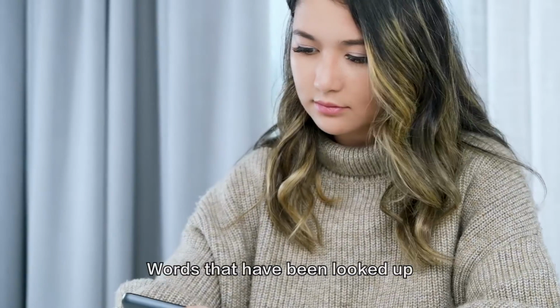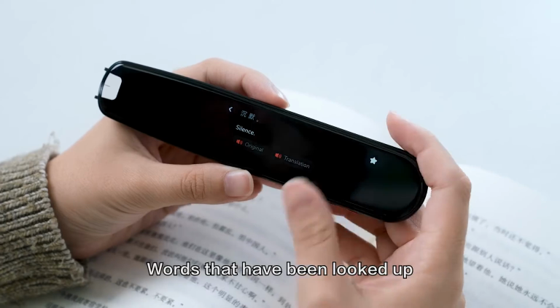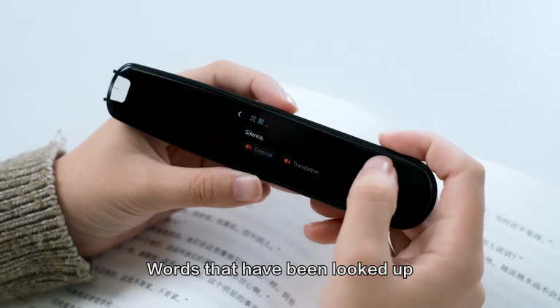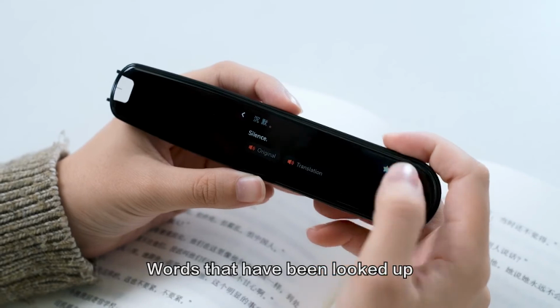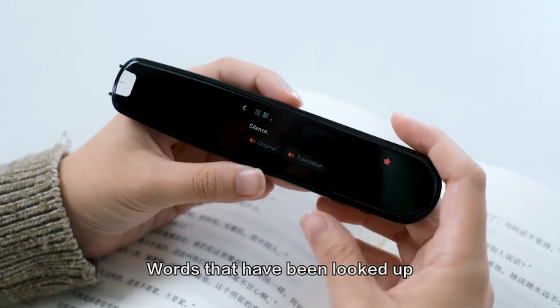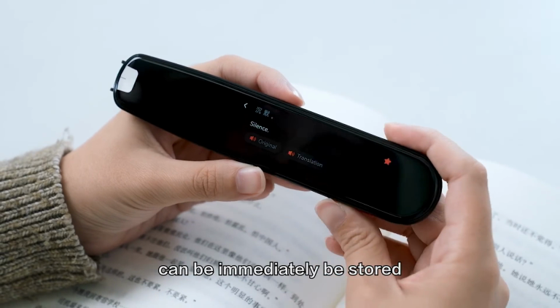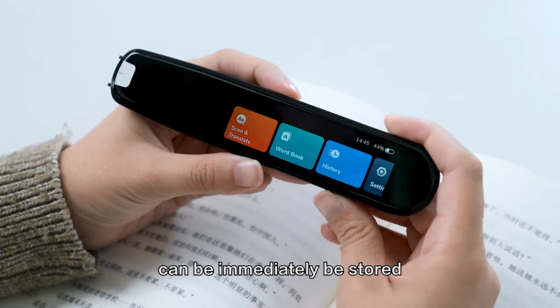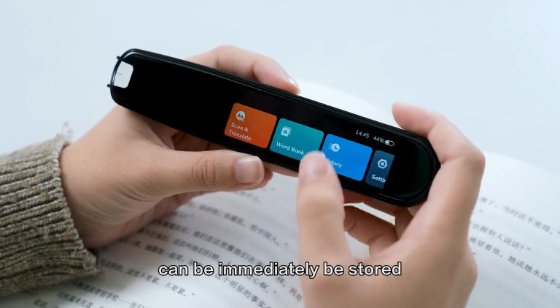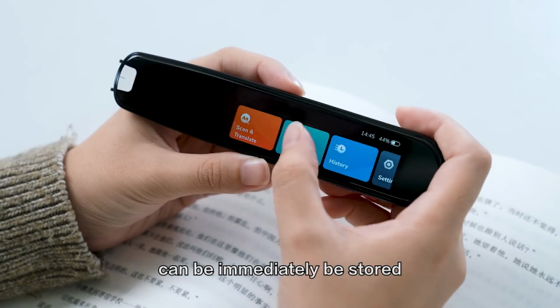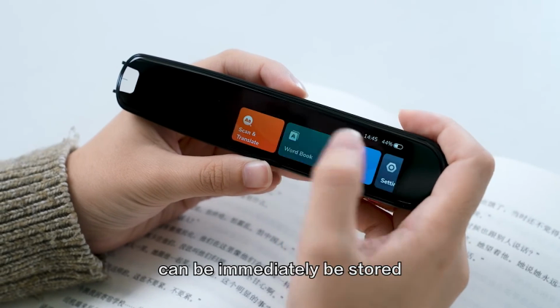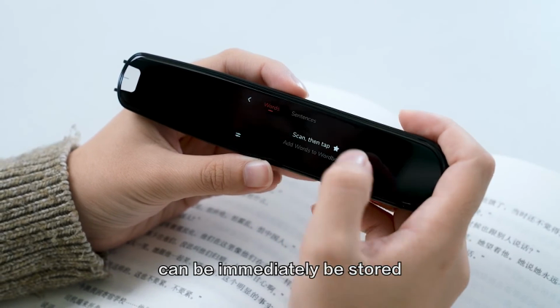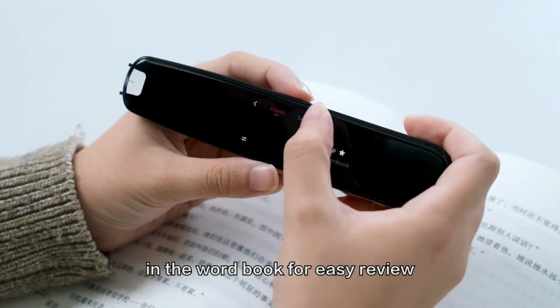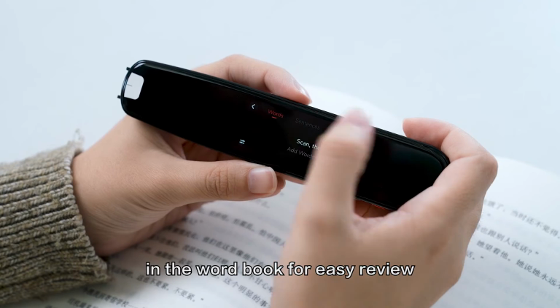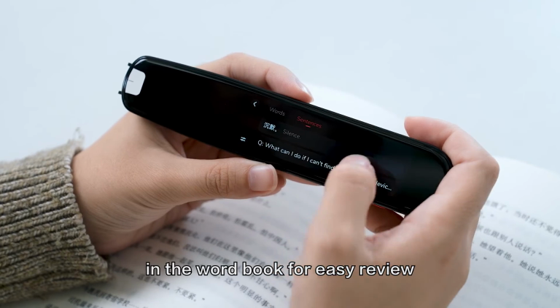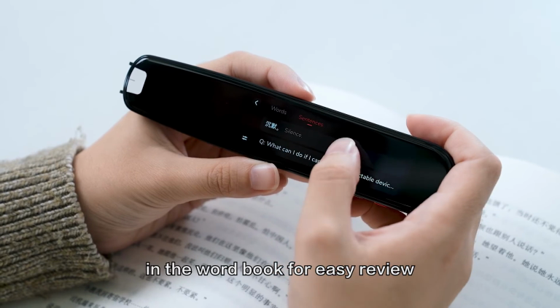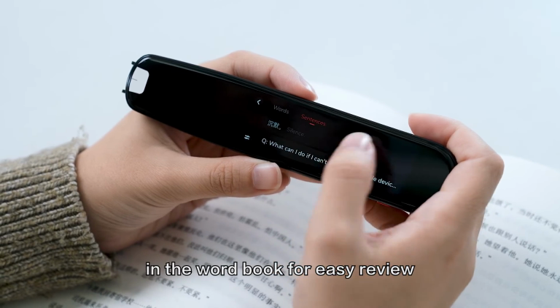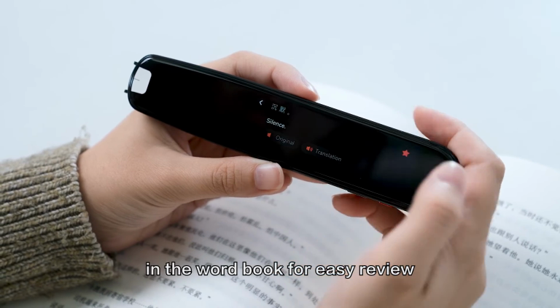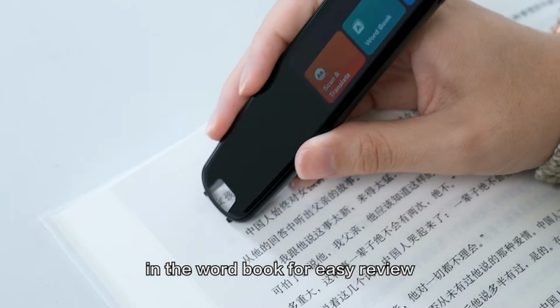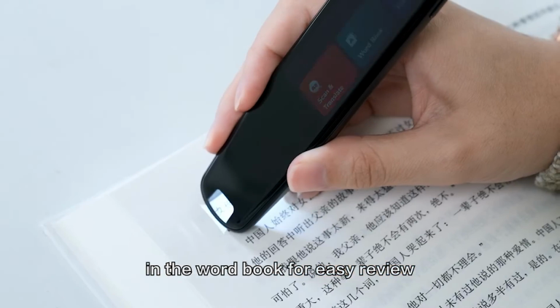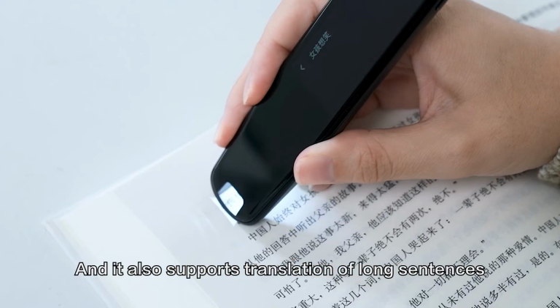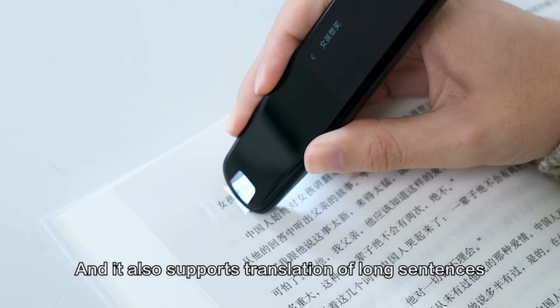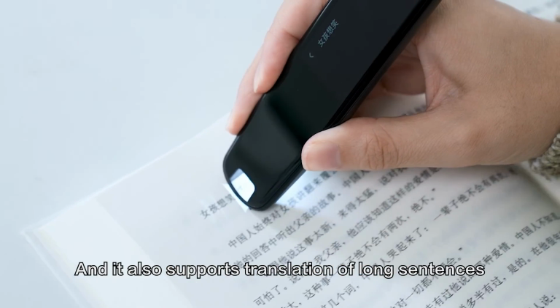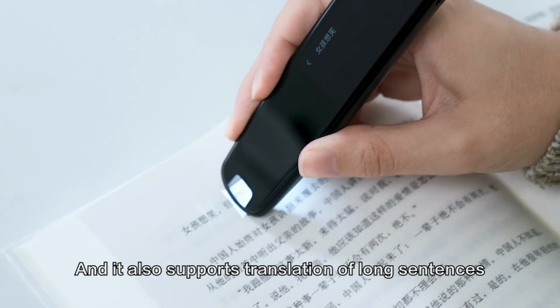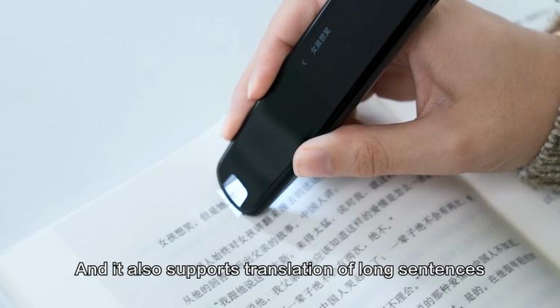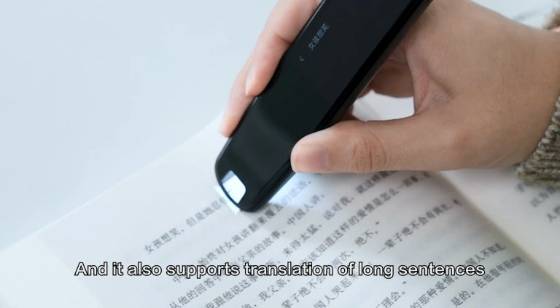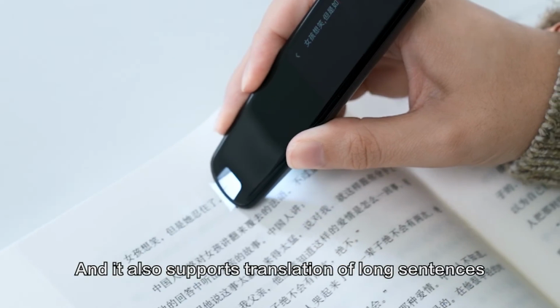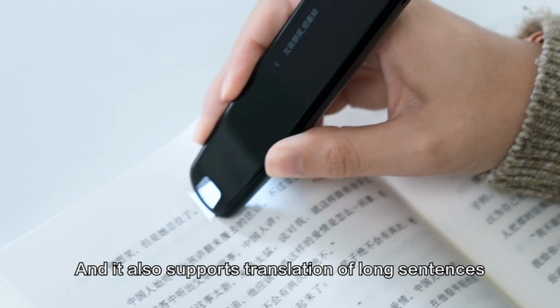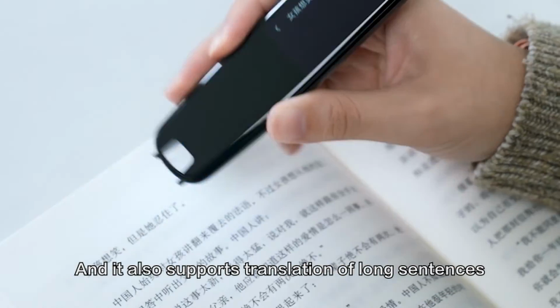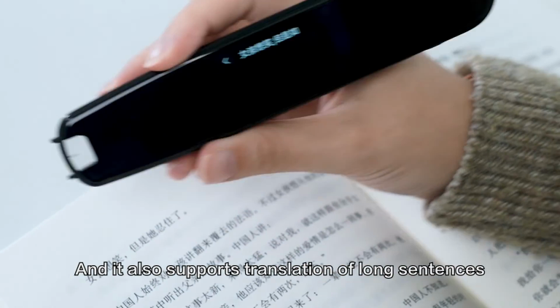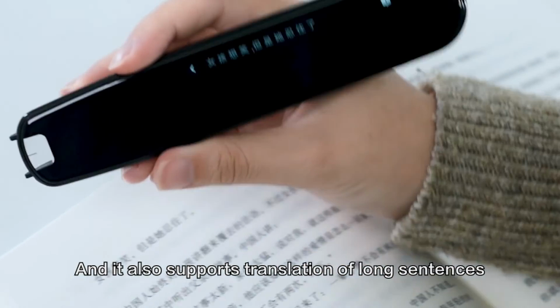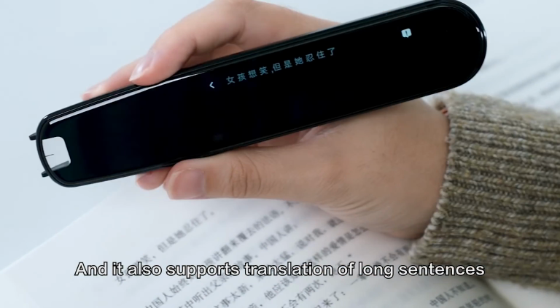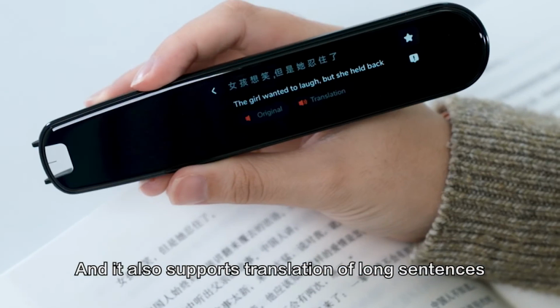Words that have been looked up can be immediately stored in the word book for easy review. It also supports translations of long sentences.